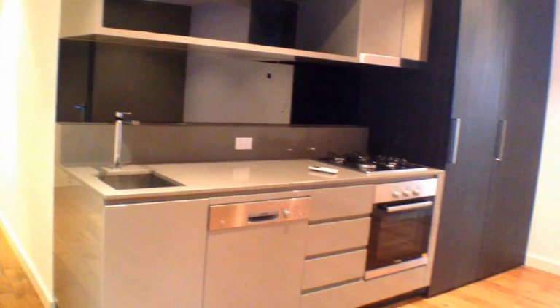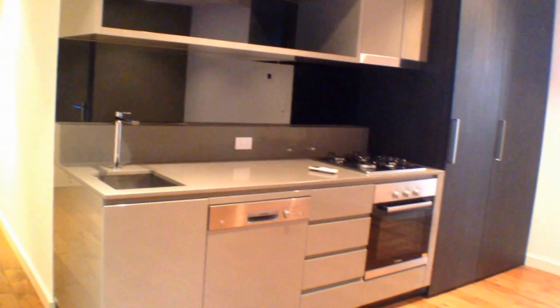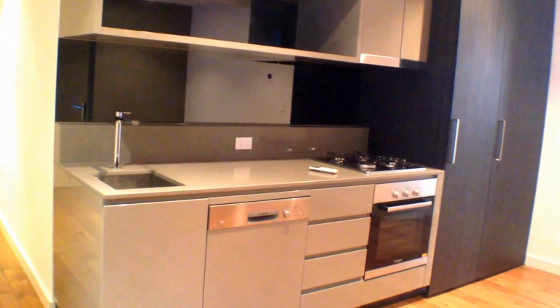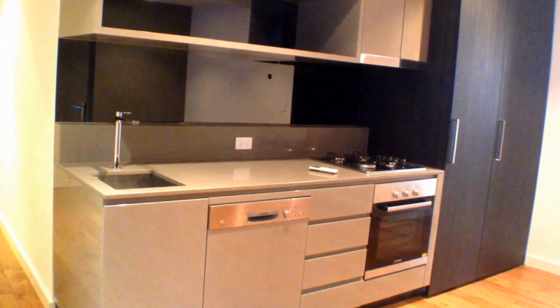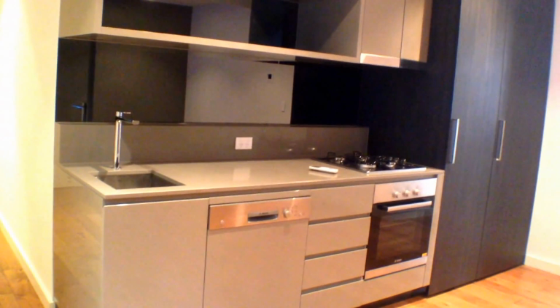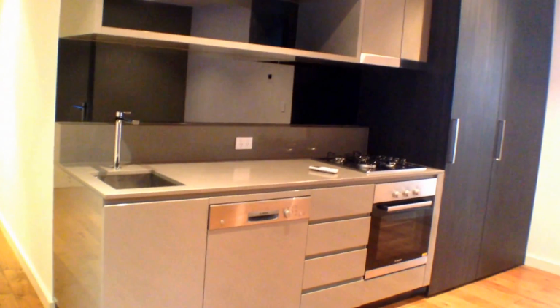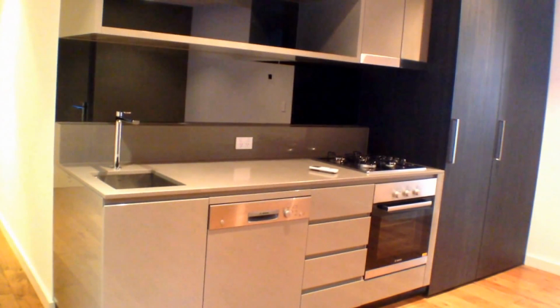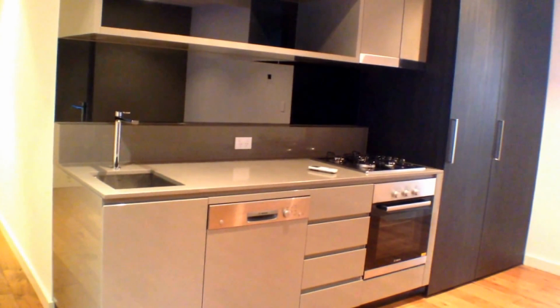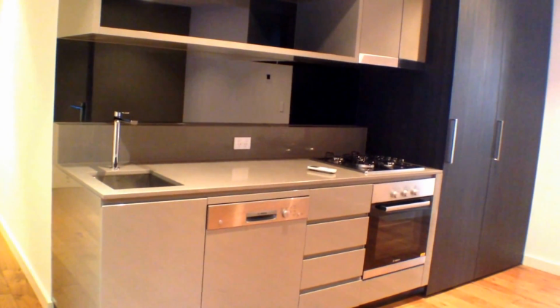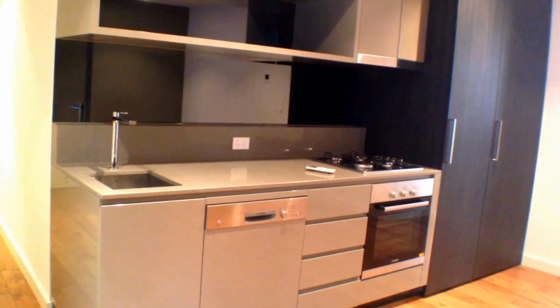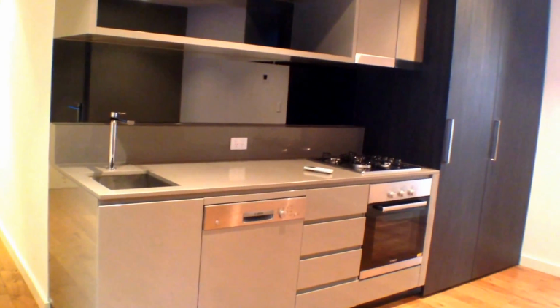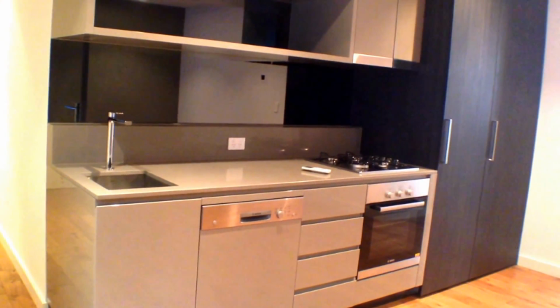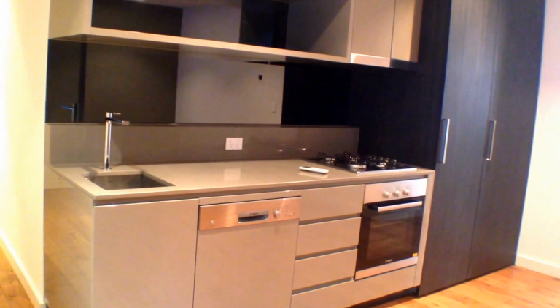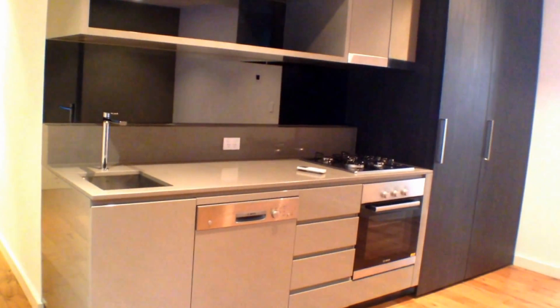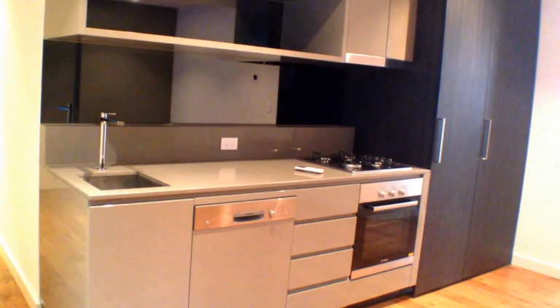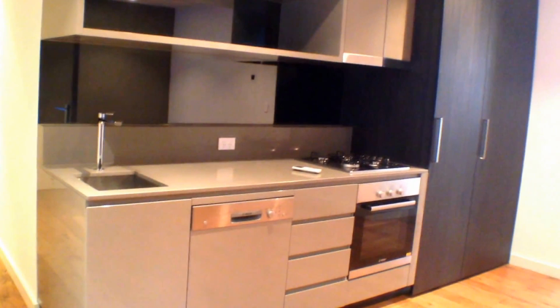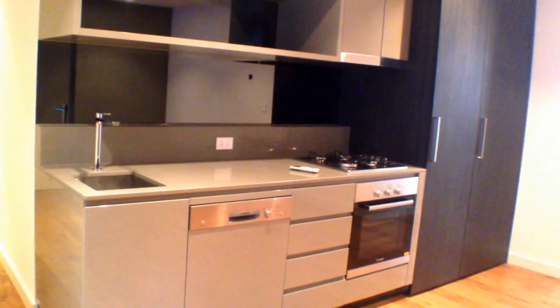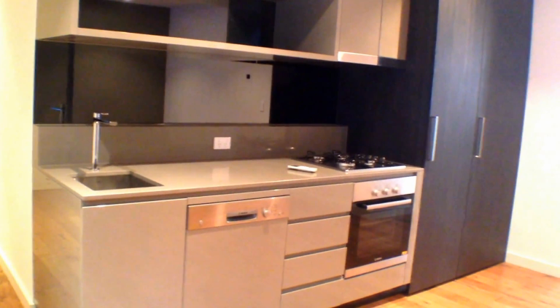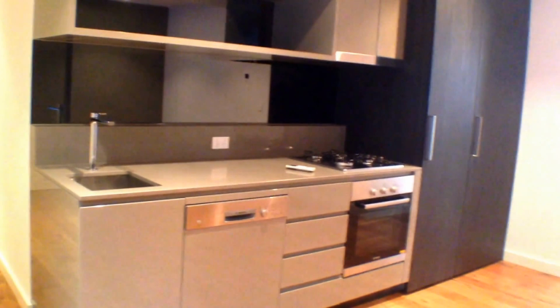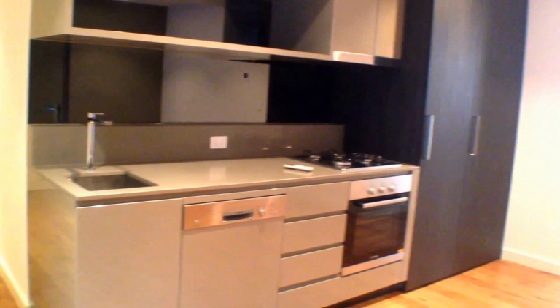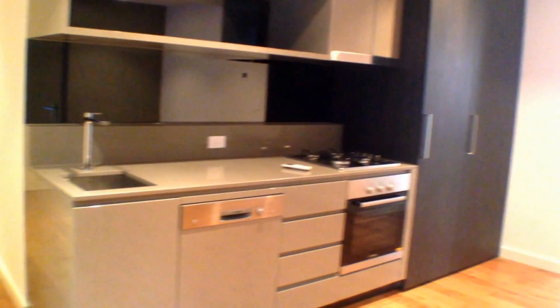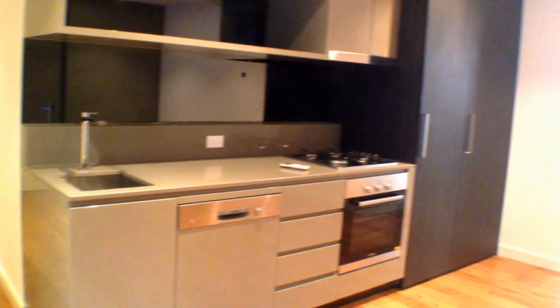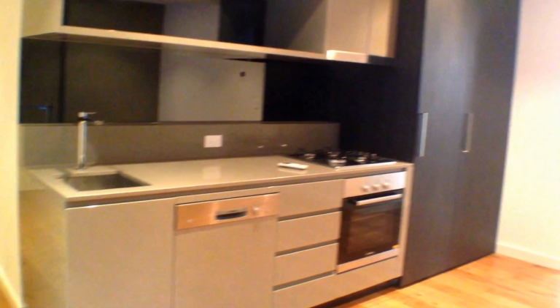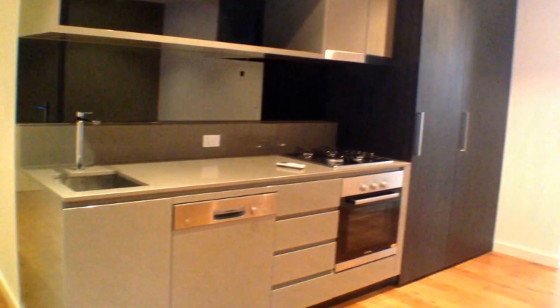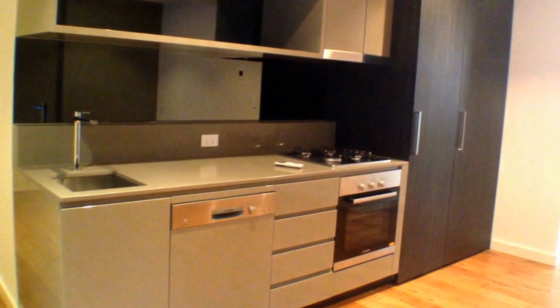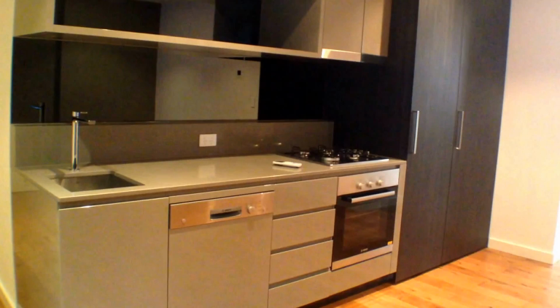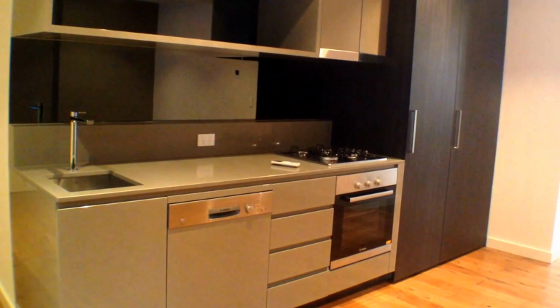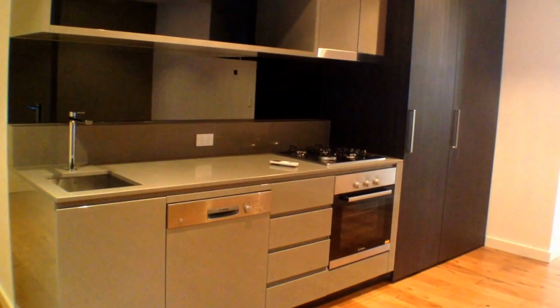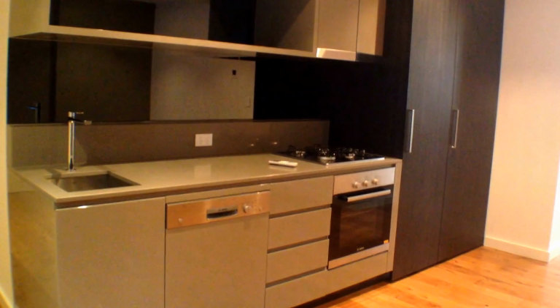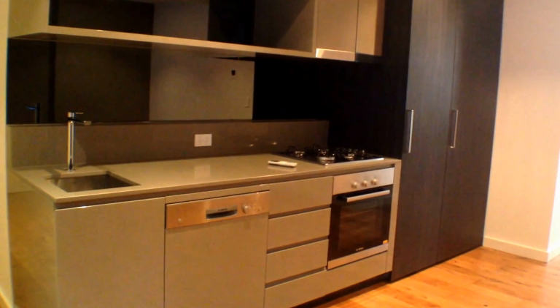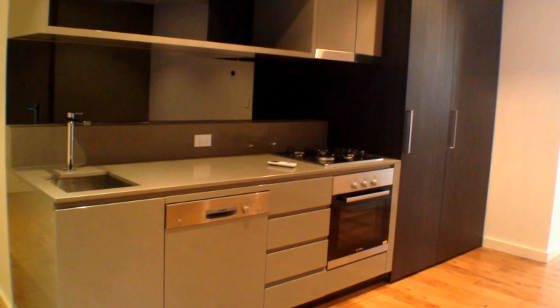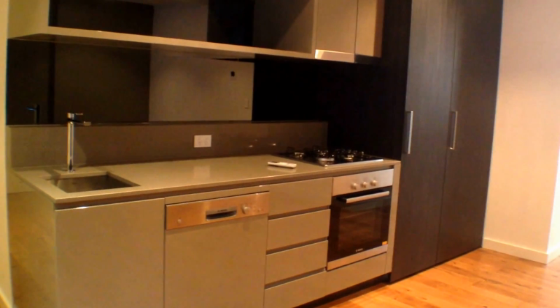As you can see, it's a modern kitchen with gas appliances, electric oven, dishwasher, and integrated fridge and freezer.